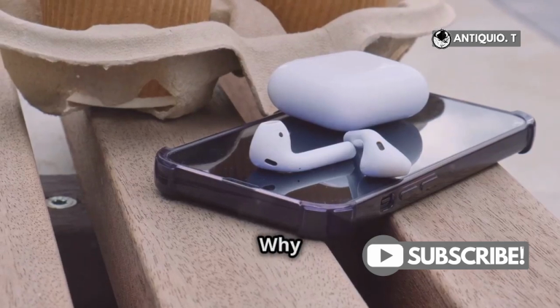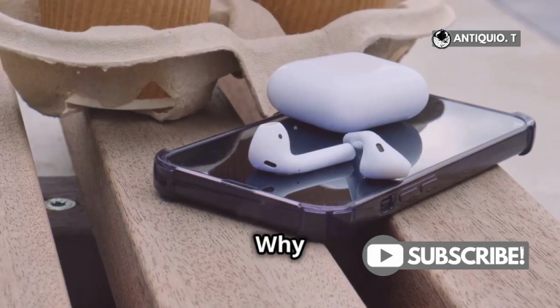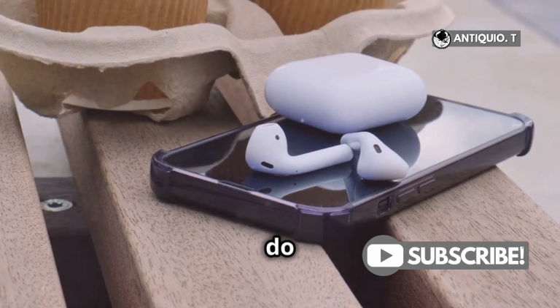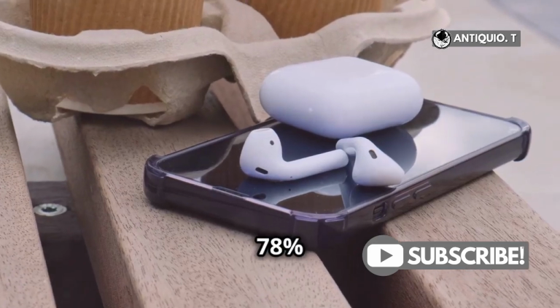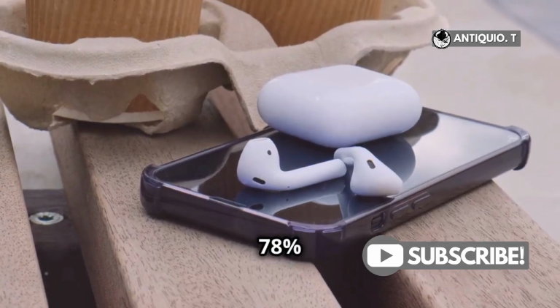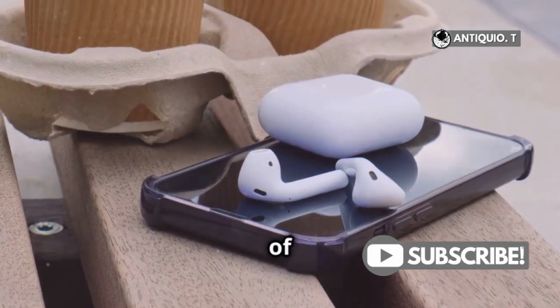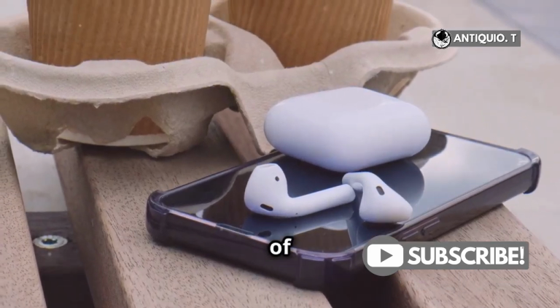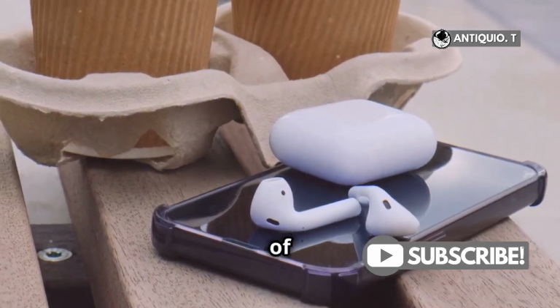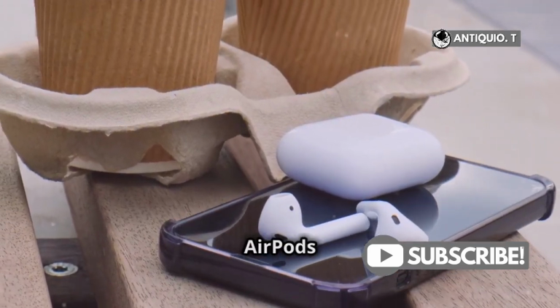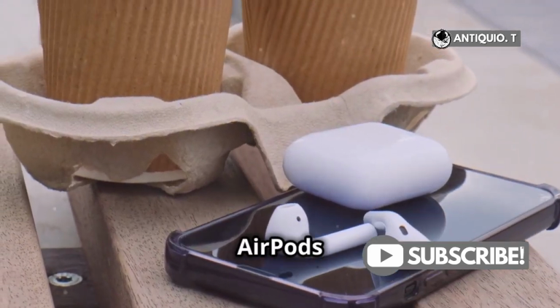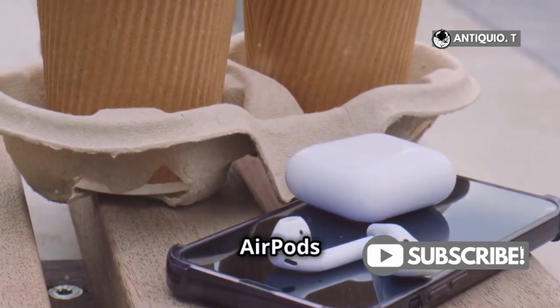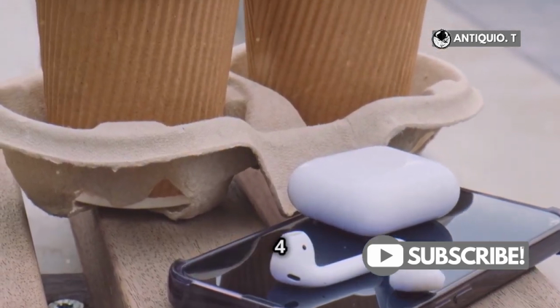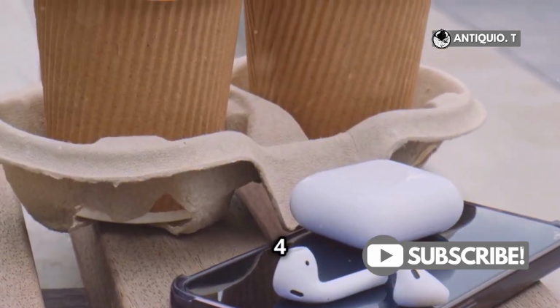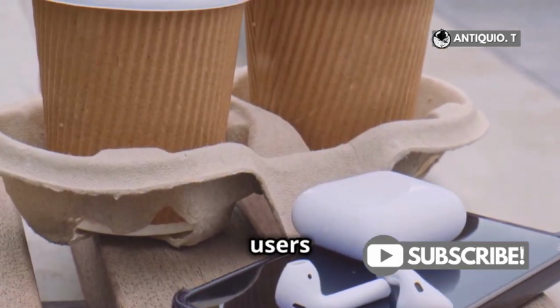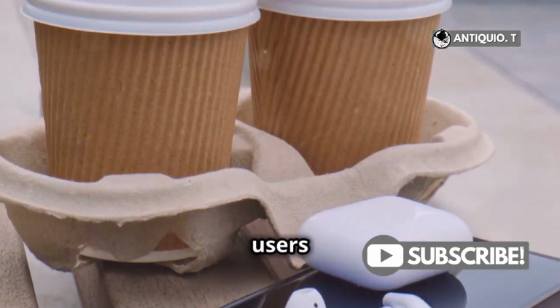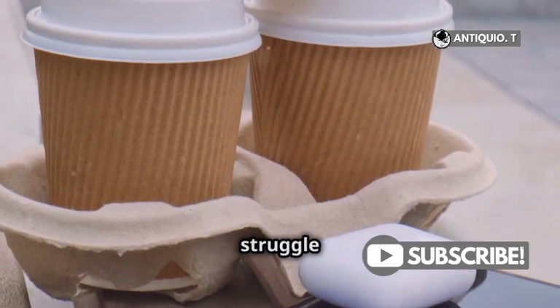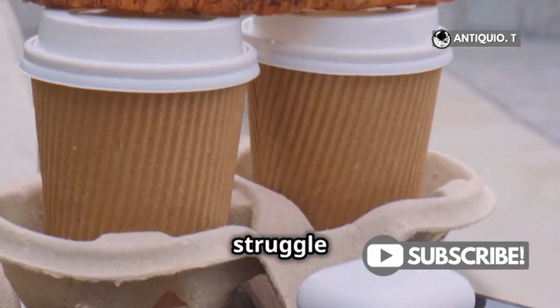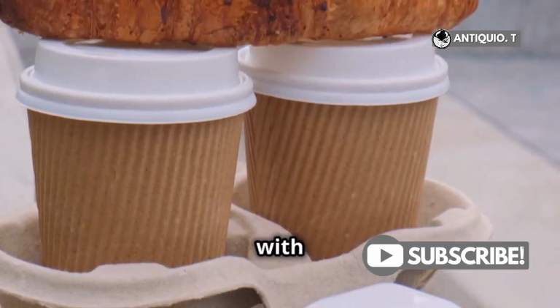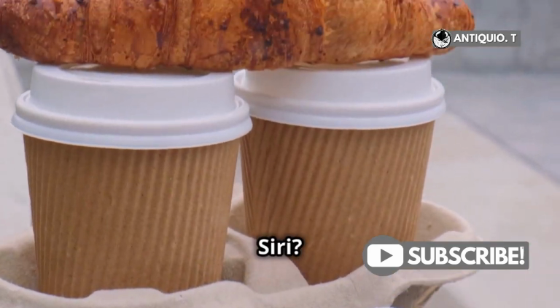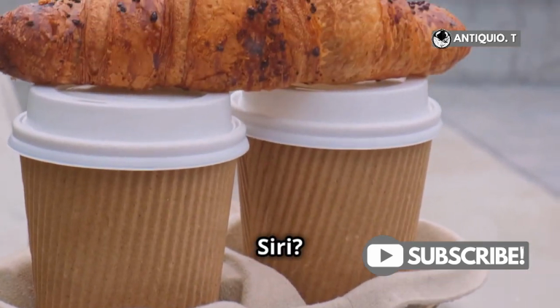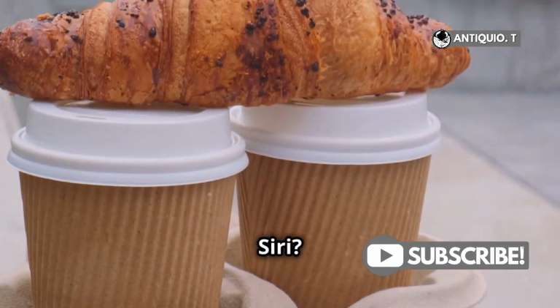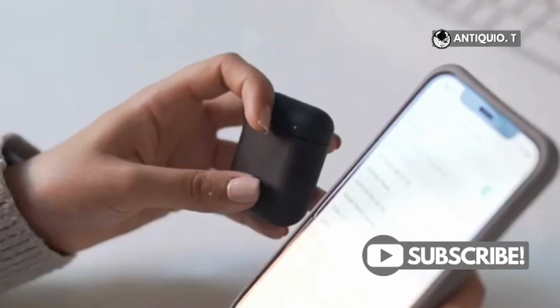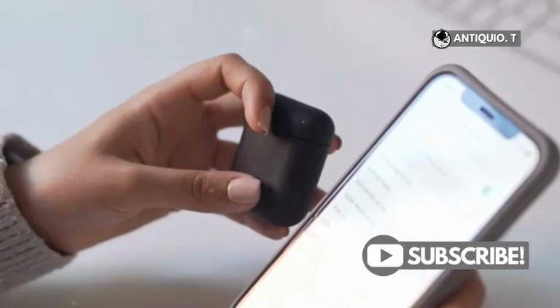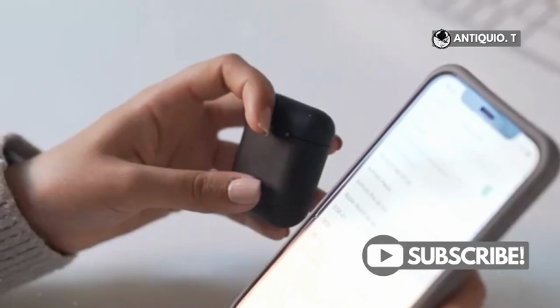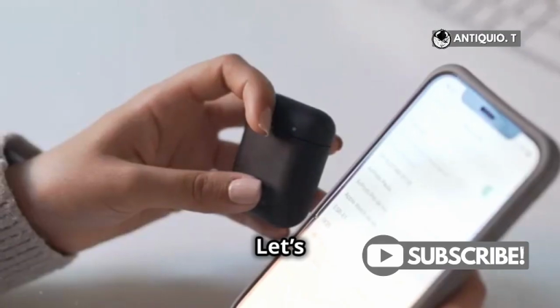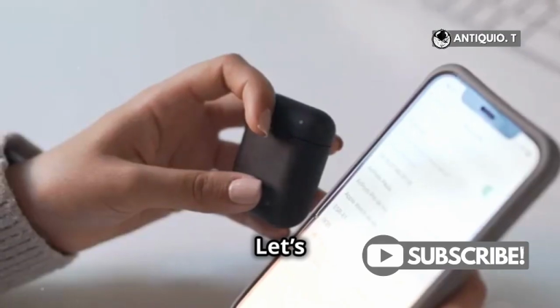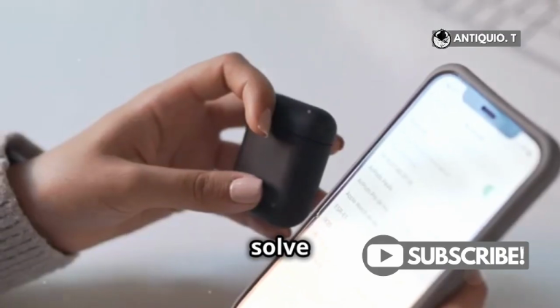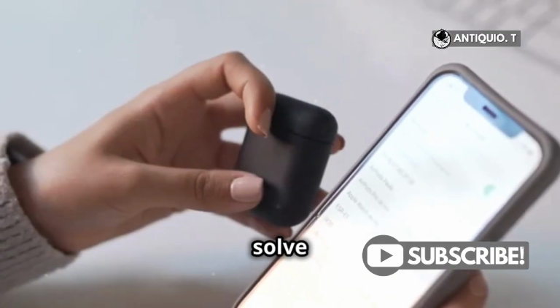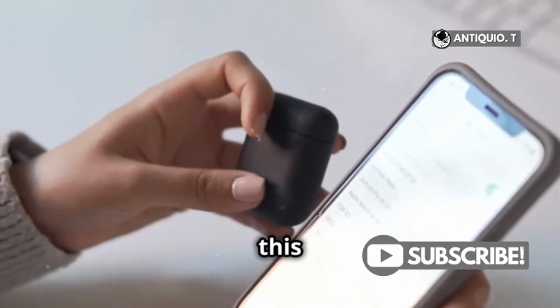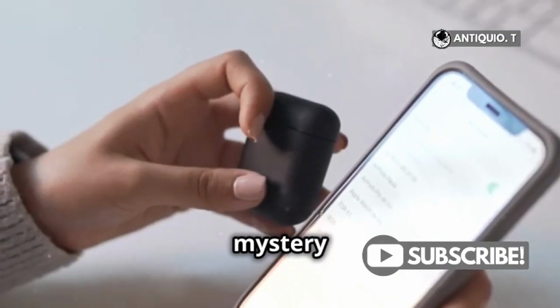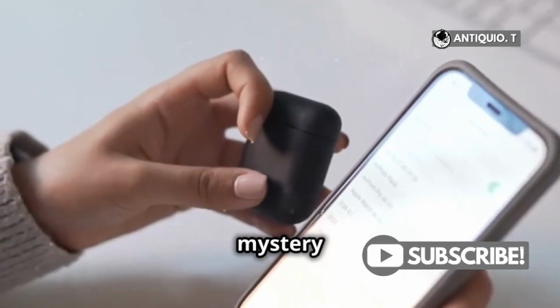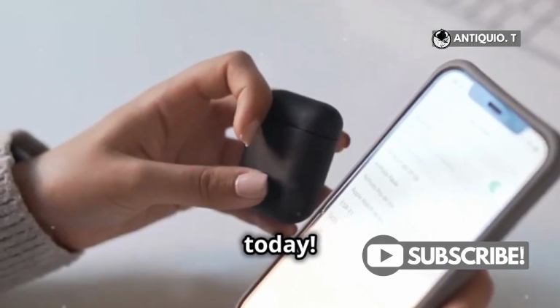Why do 78% of AirPods 4 users struggle with Siri? Let's solve this mystery today.